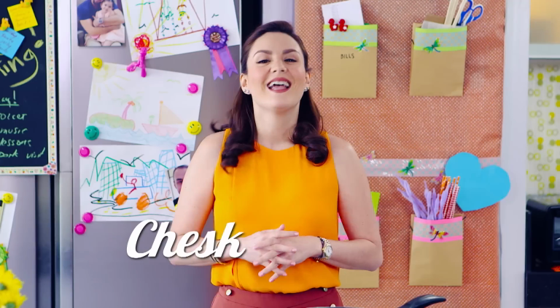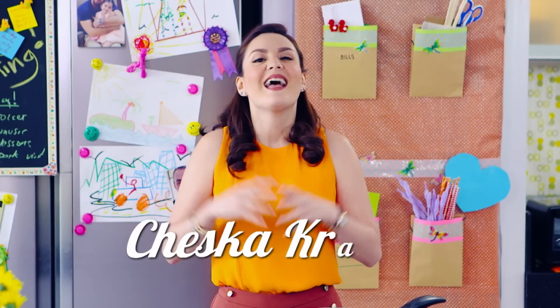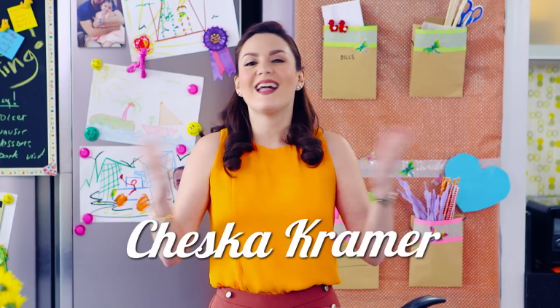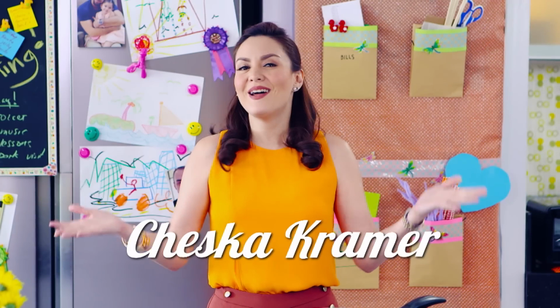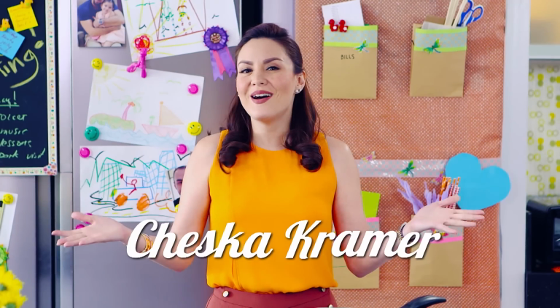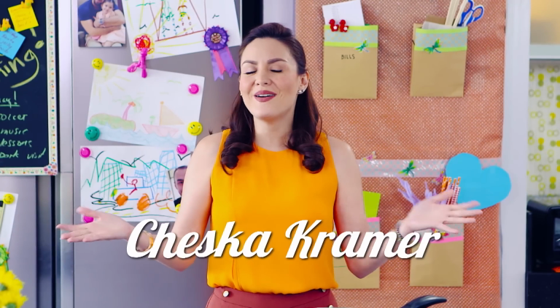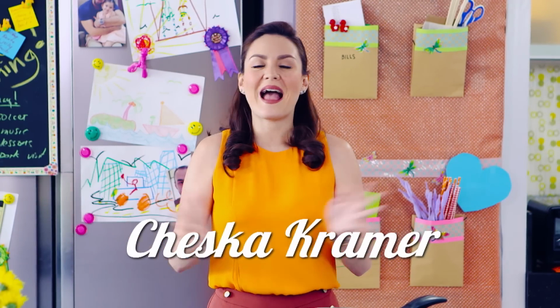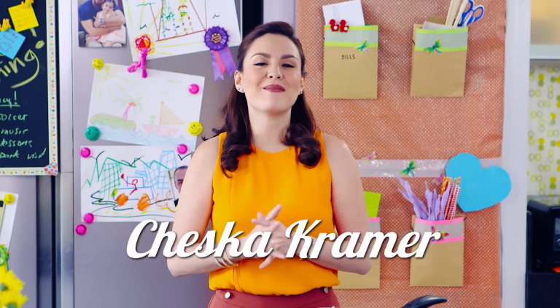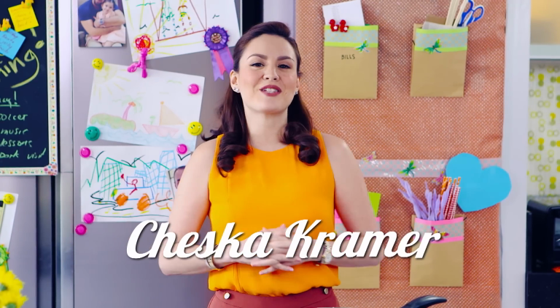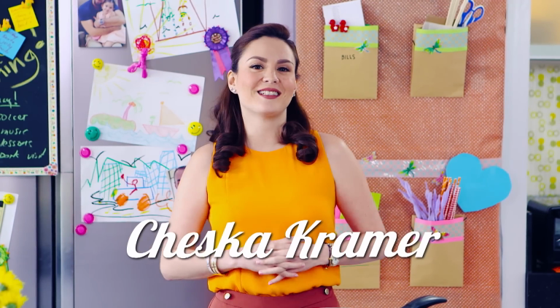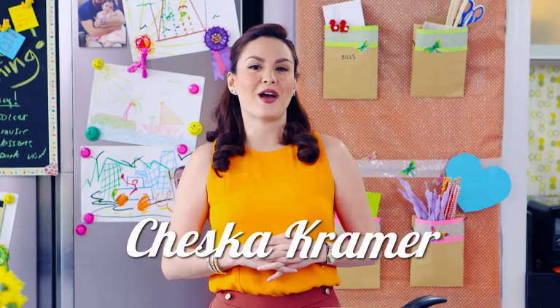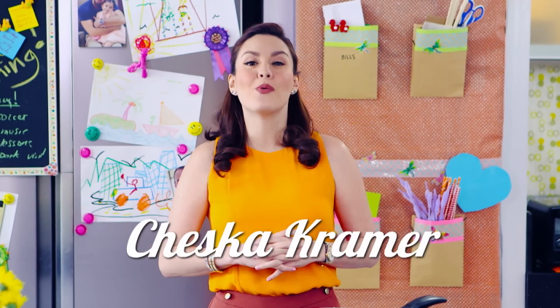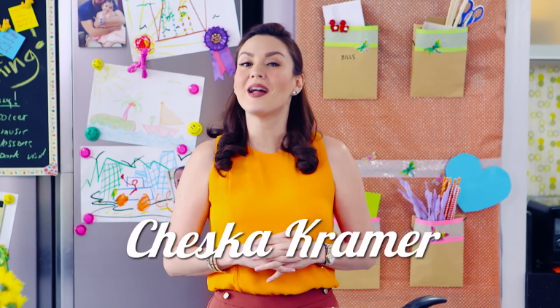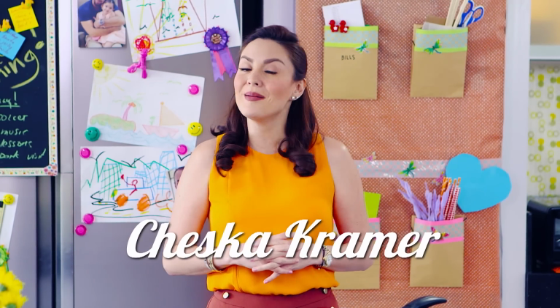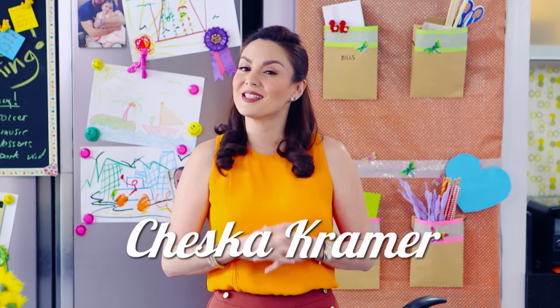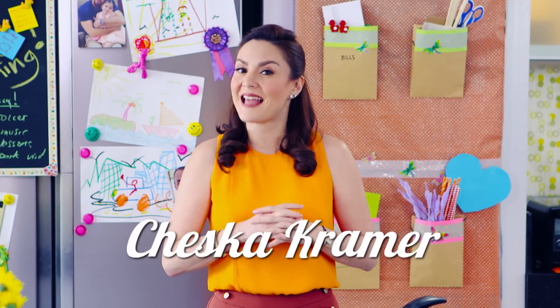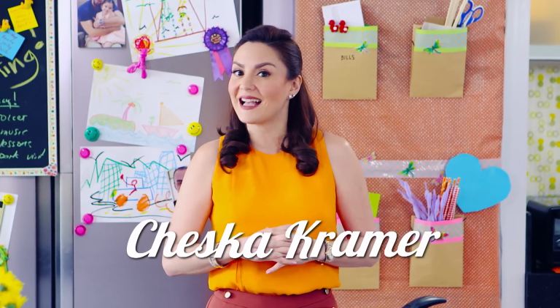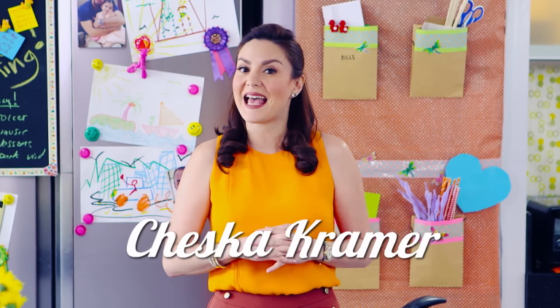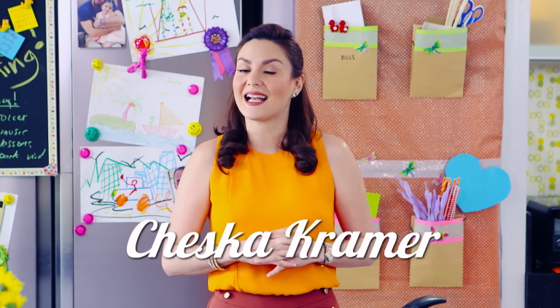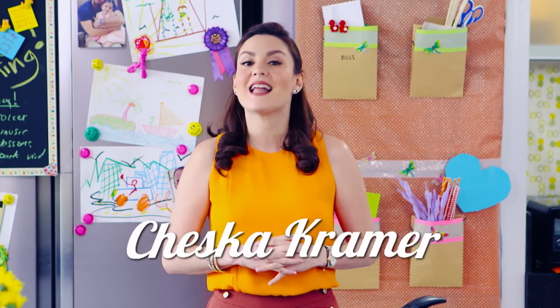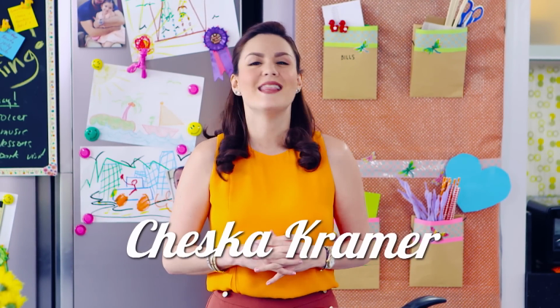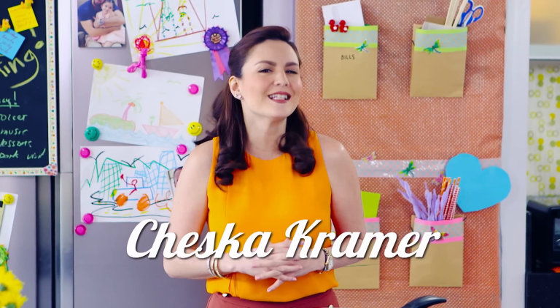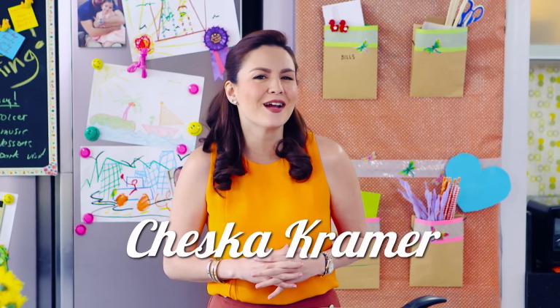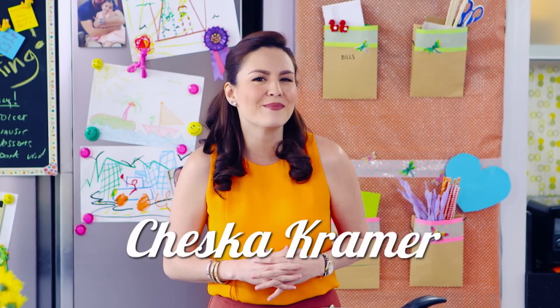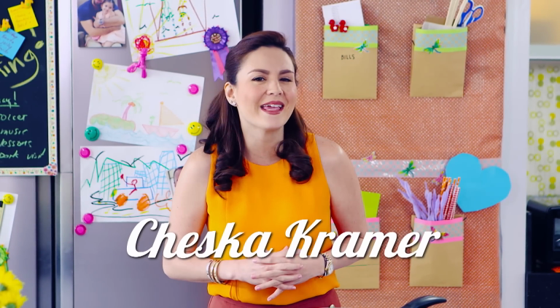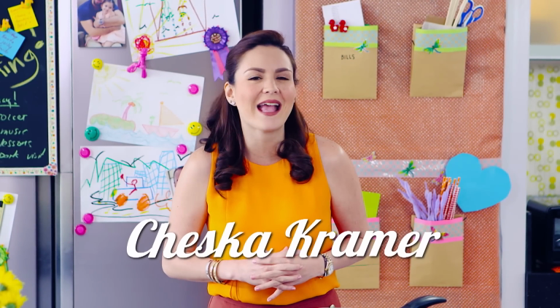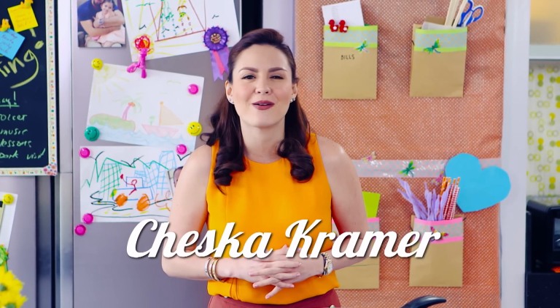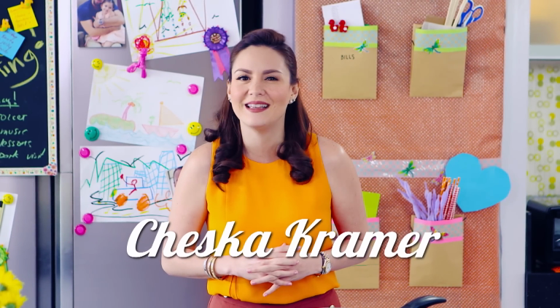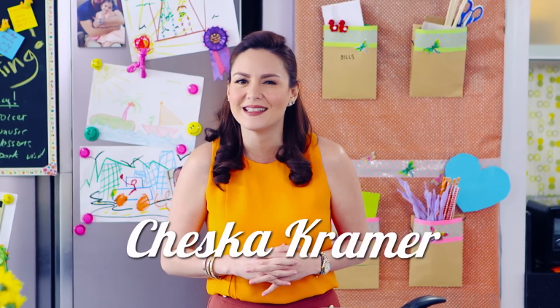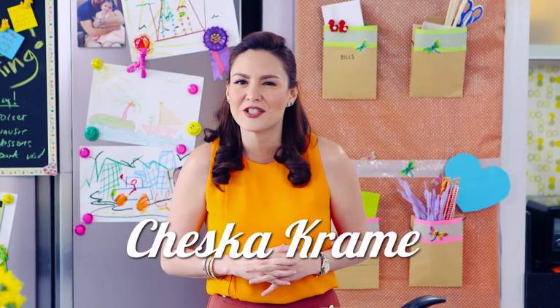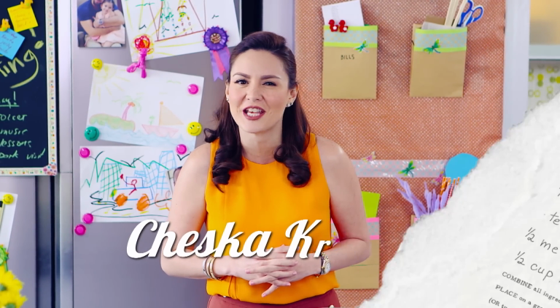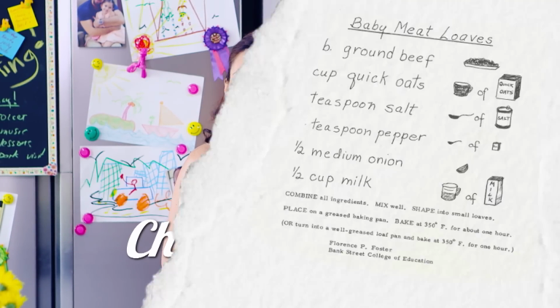Hello, I'm Cheska. Welcome to Snack Attack. Let's start making our Little Chicks.